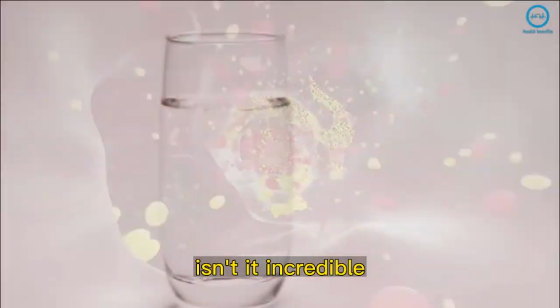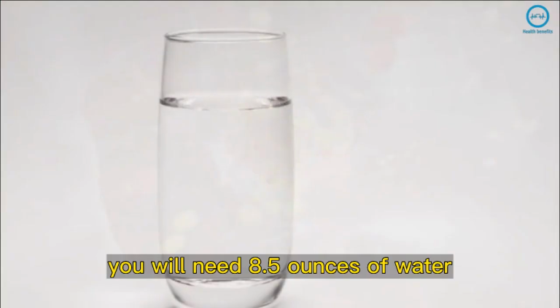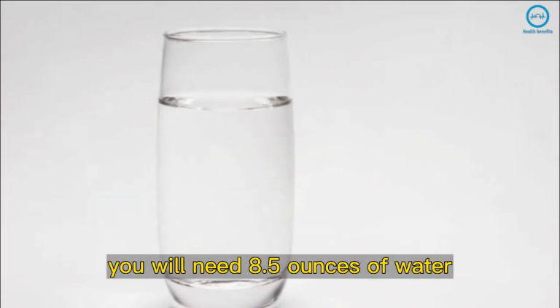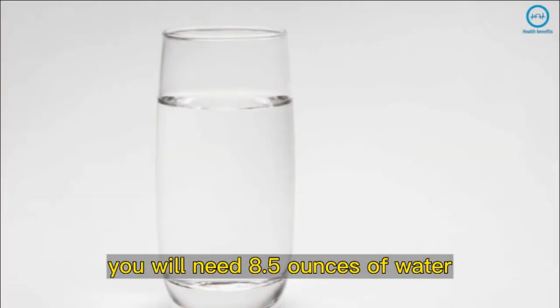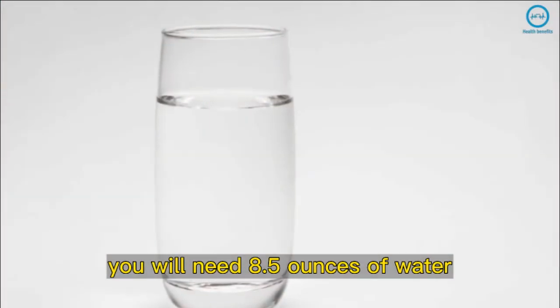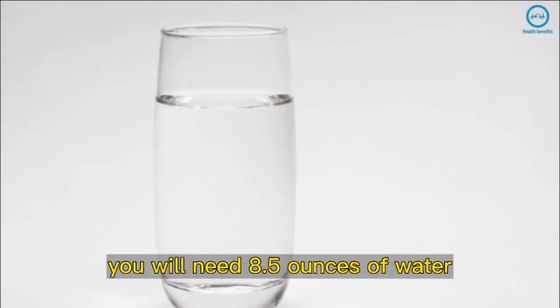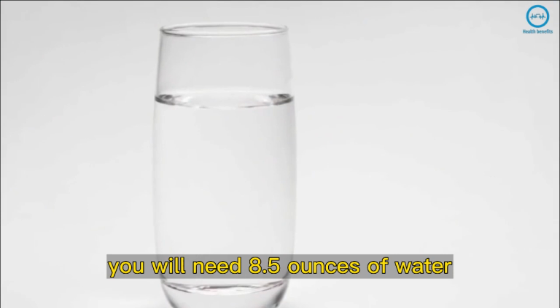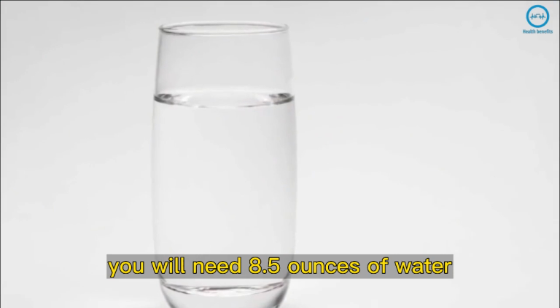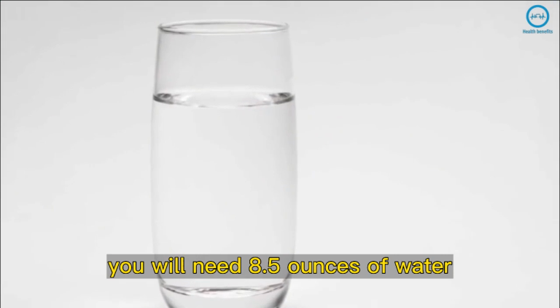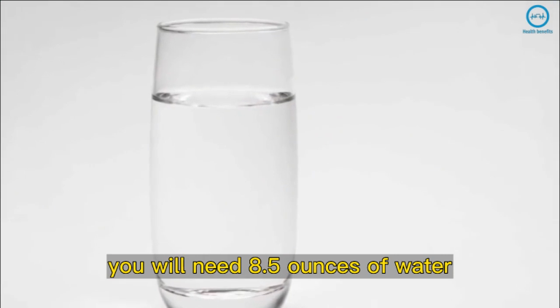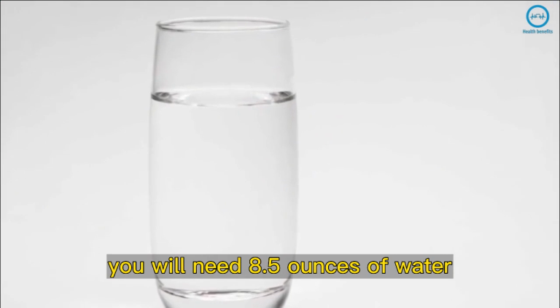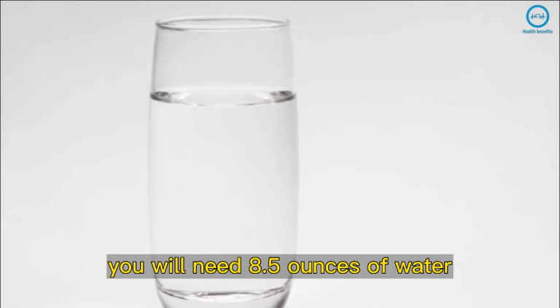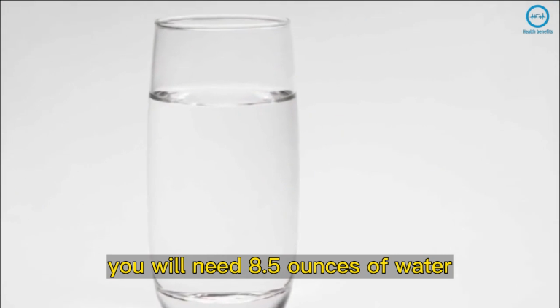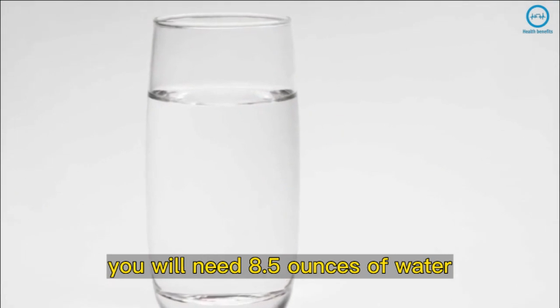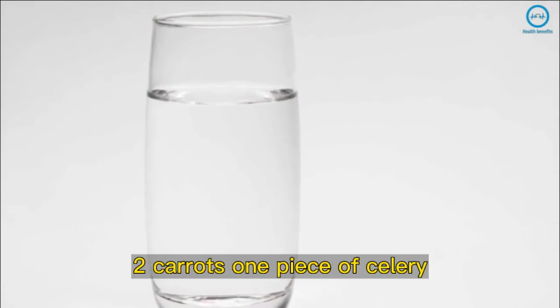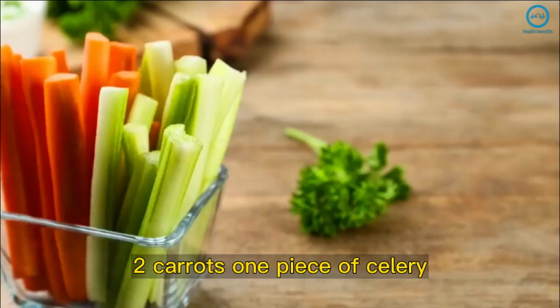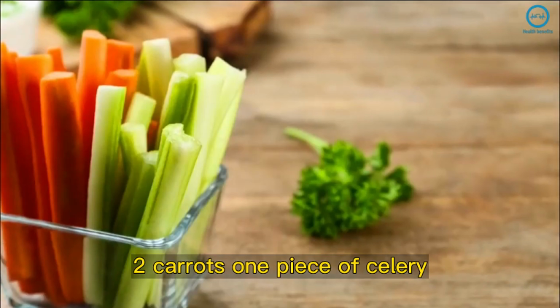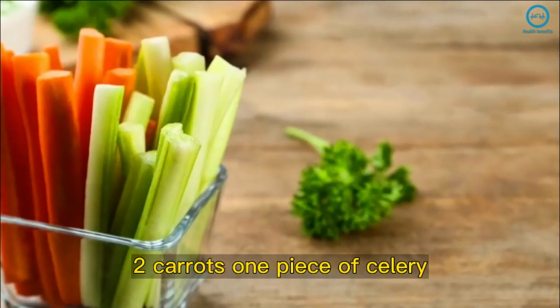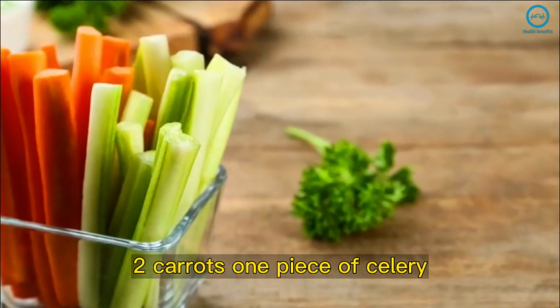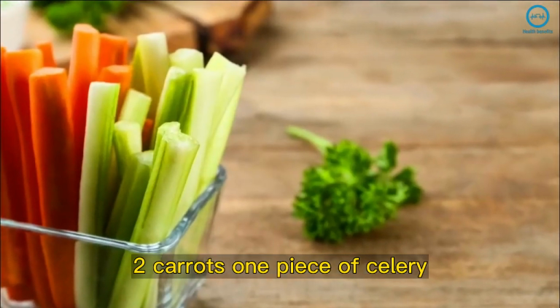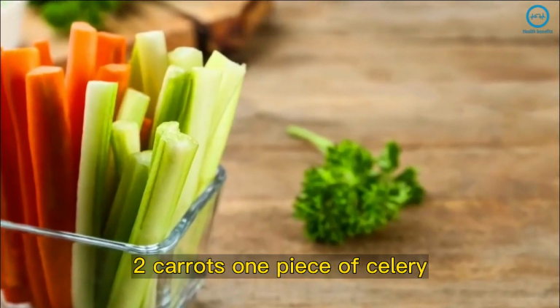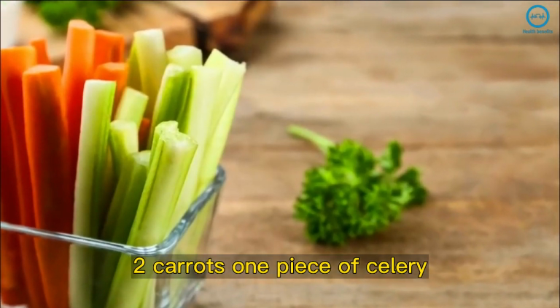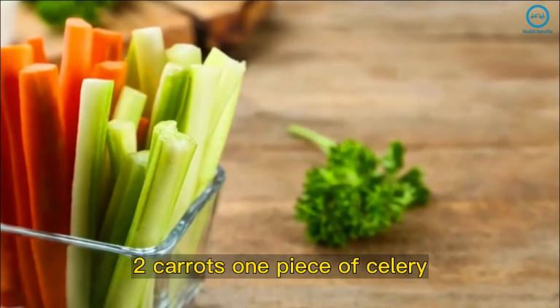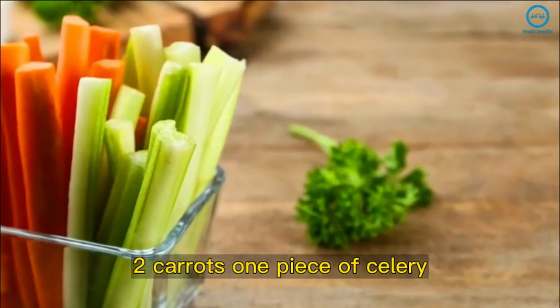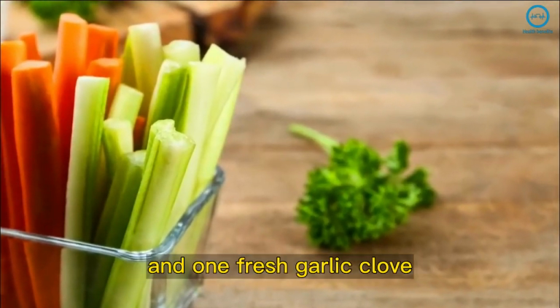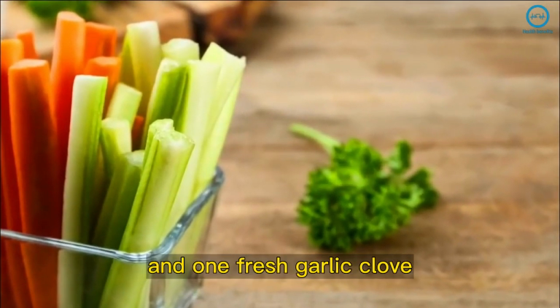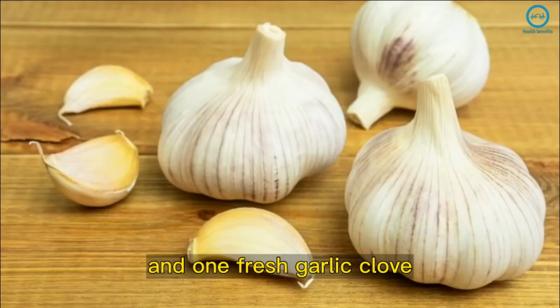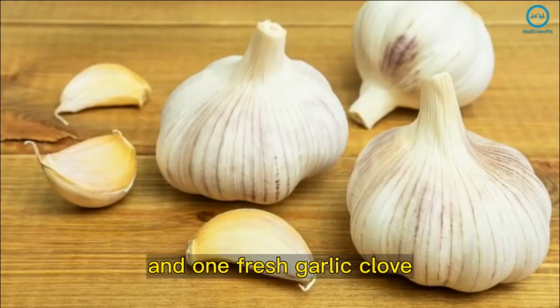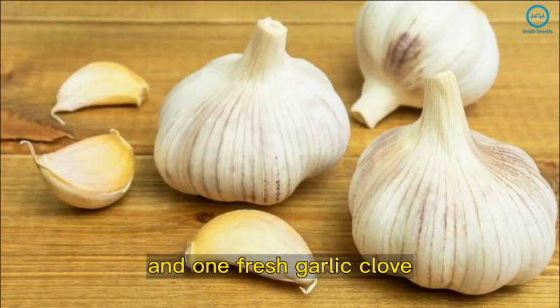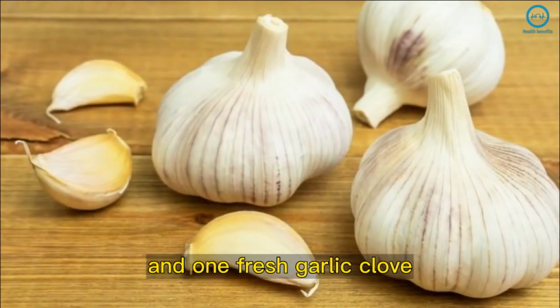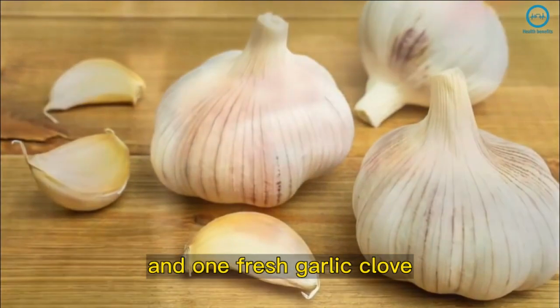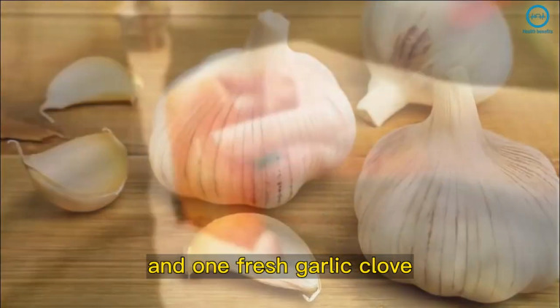You will need 8.5 ounces of water, 2 carrots, 1 piece of celery, and 1 fresh garlic clove.